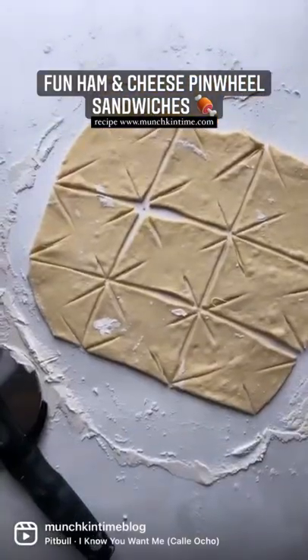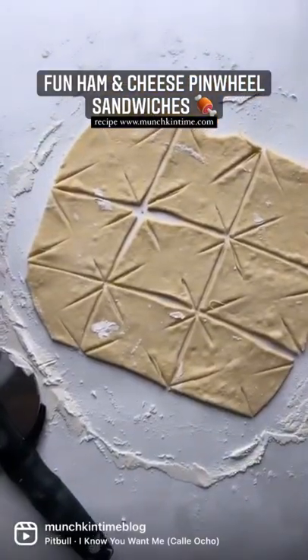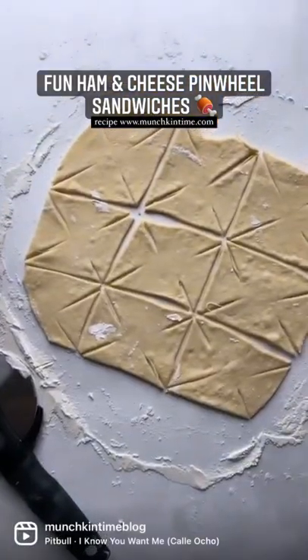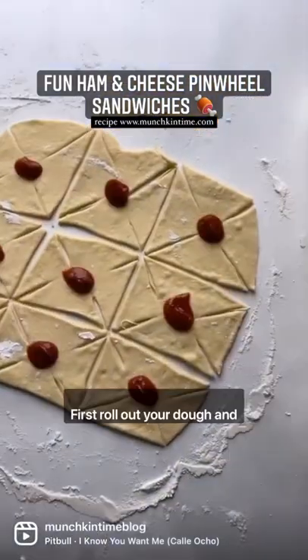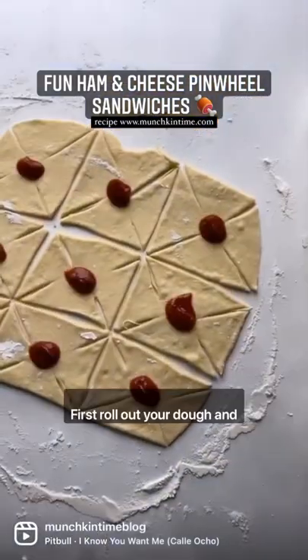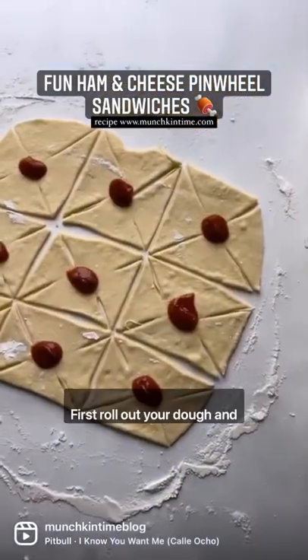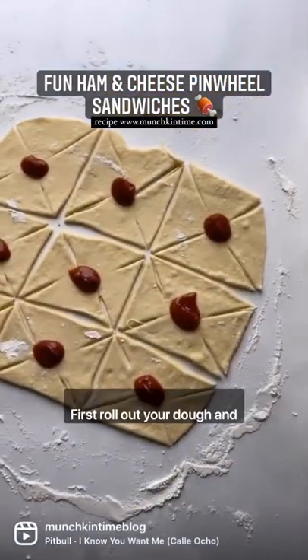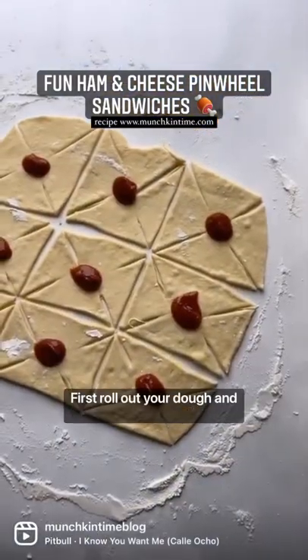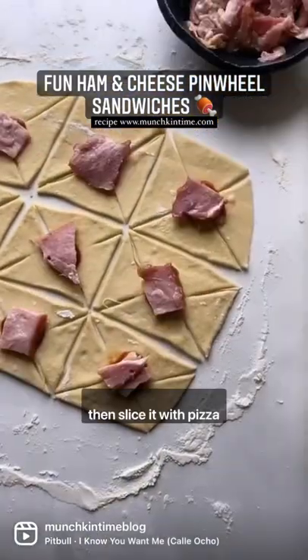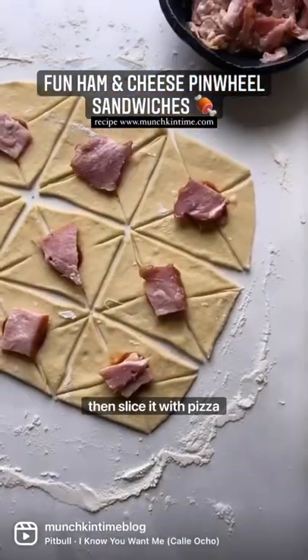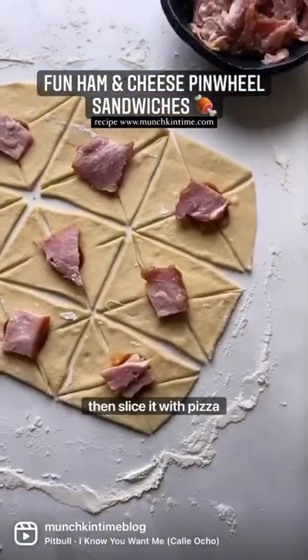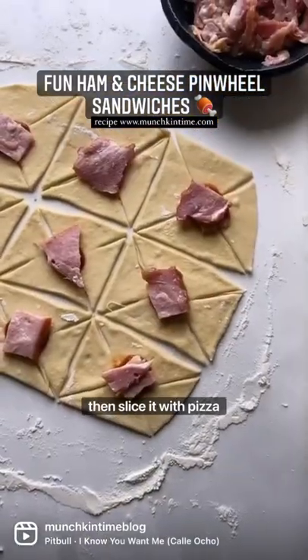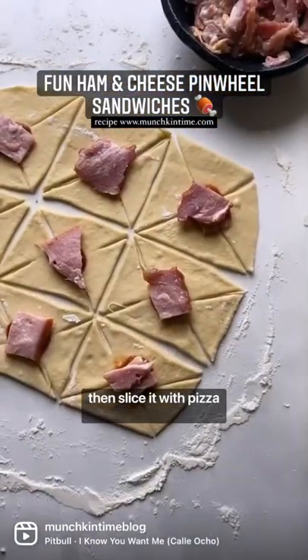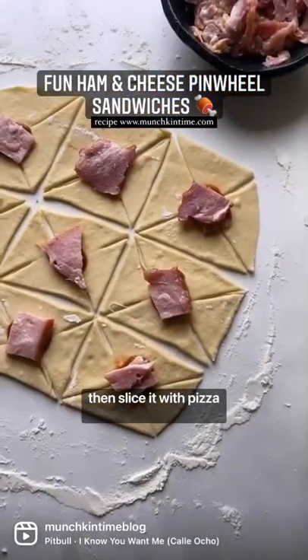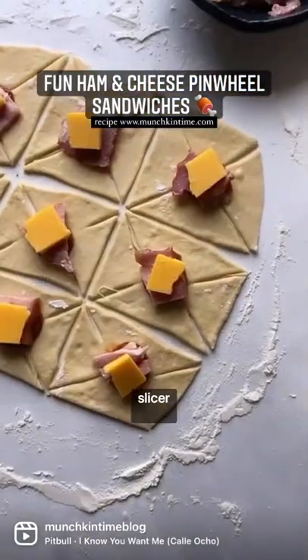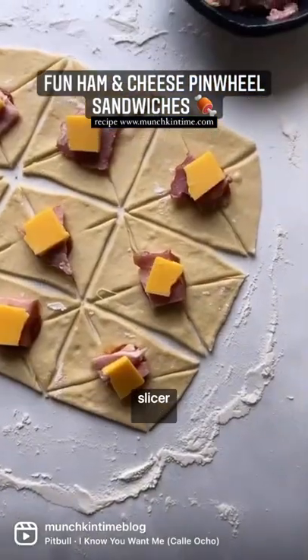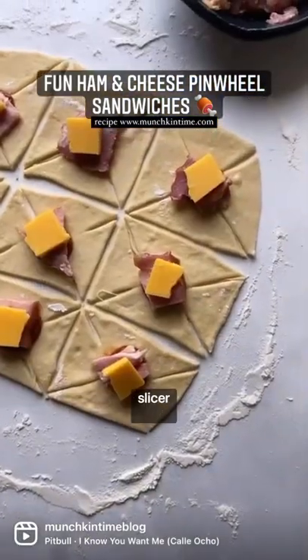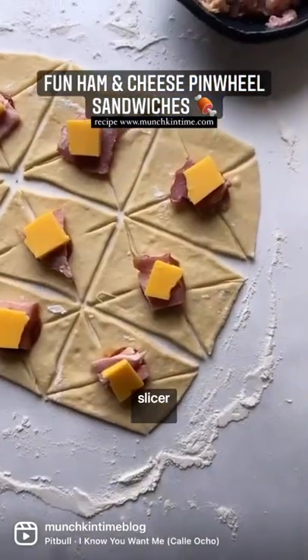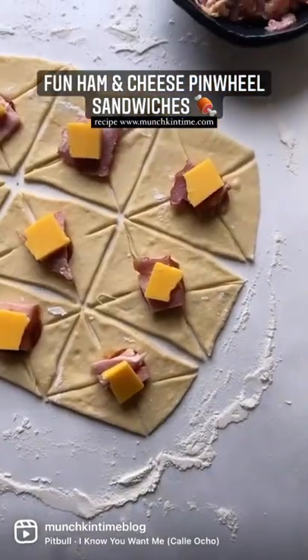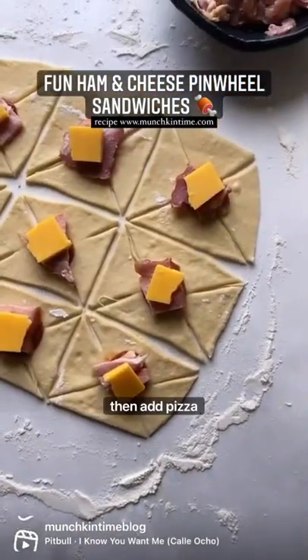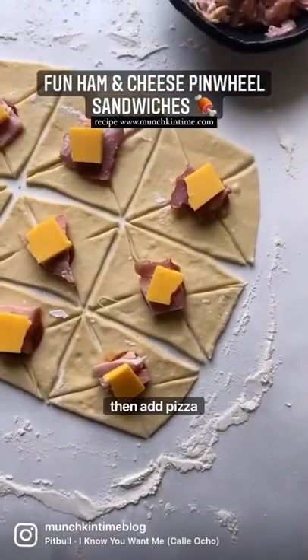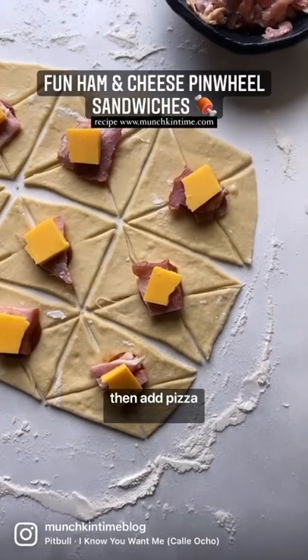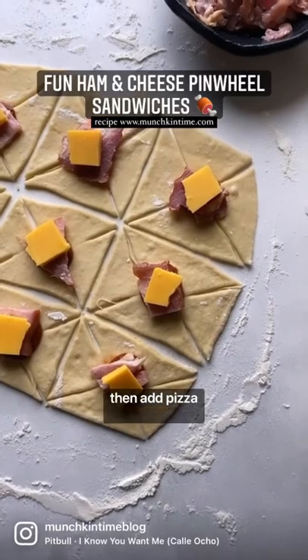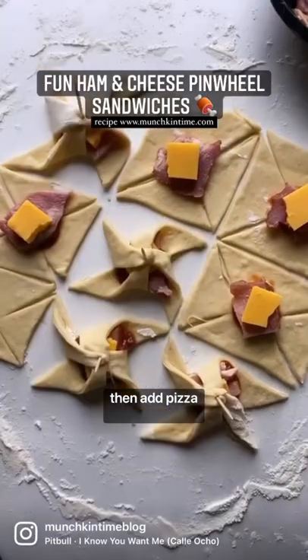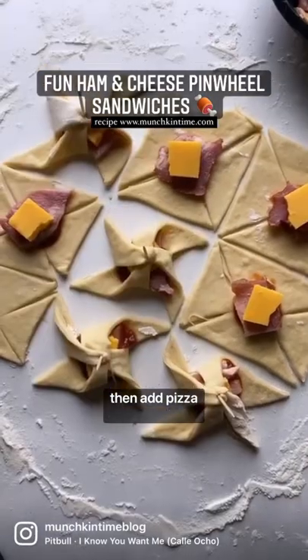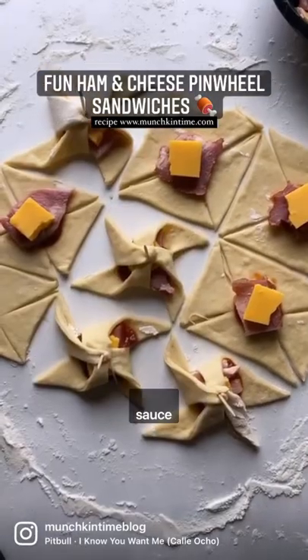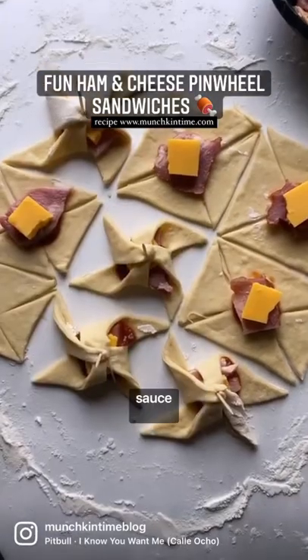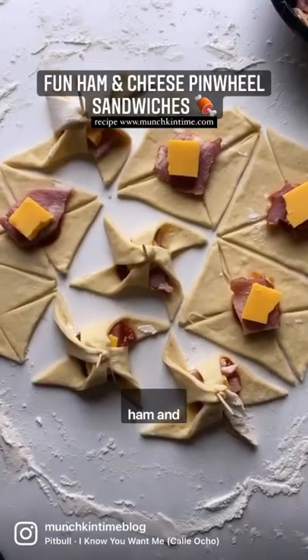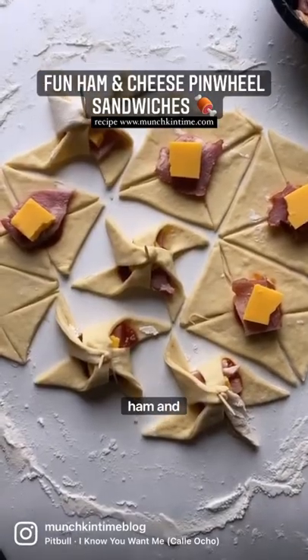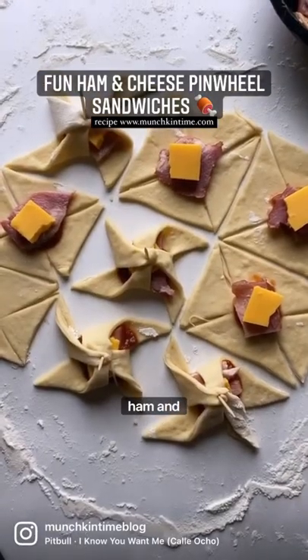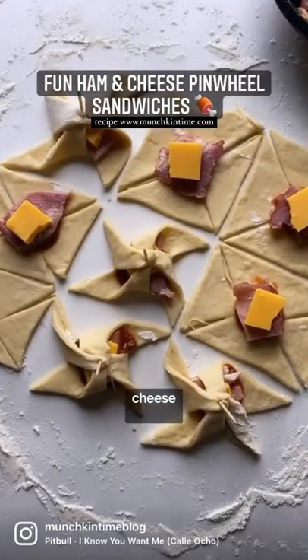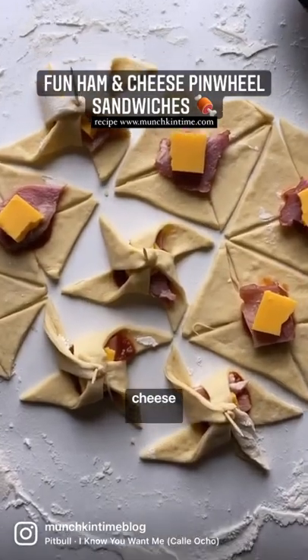First roll out your dough and then slice it with a pizza slicer. Then add pizza sauce, ham and cheese.